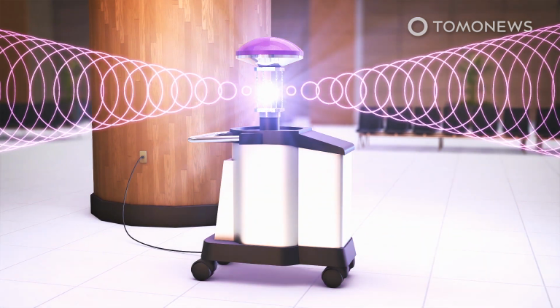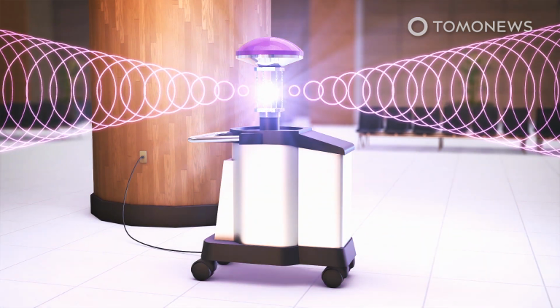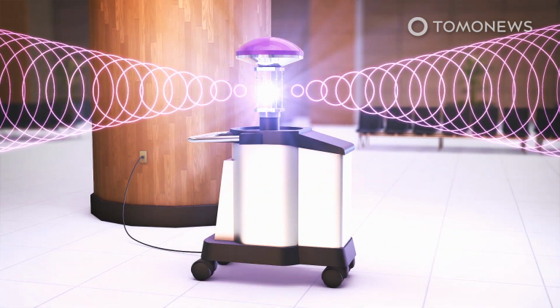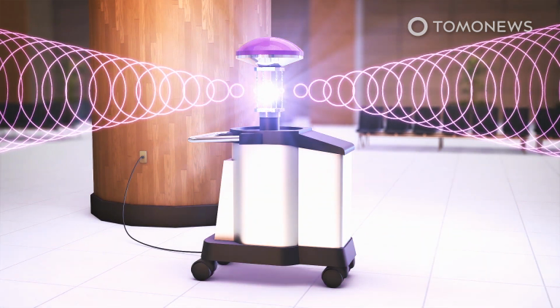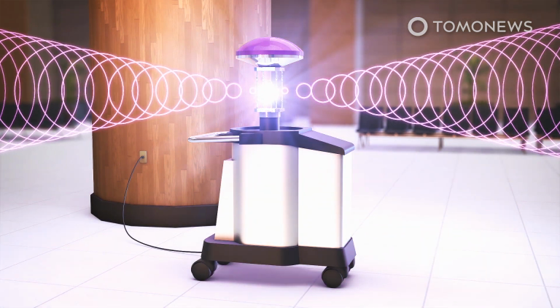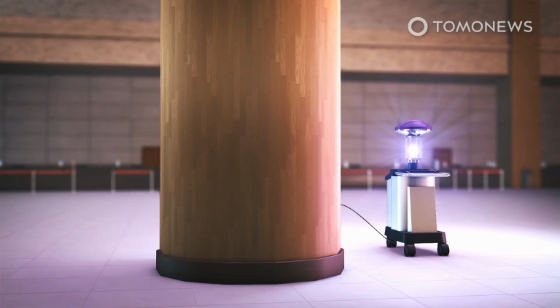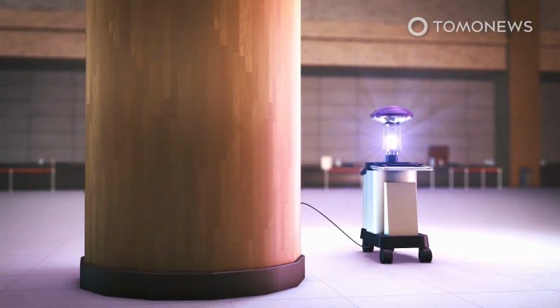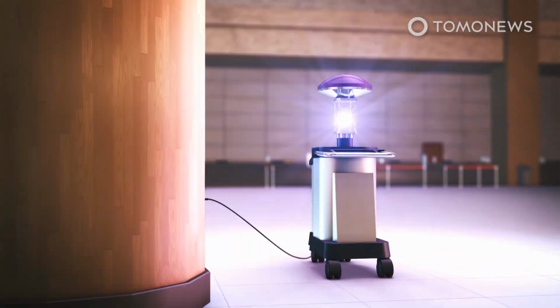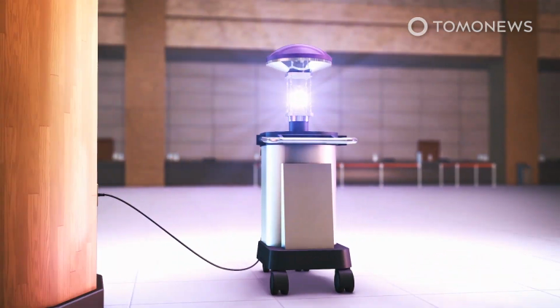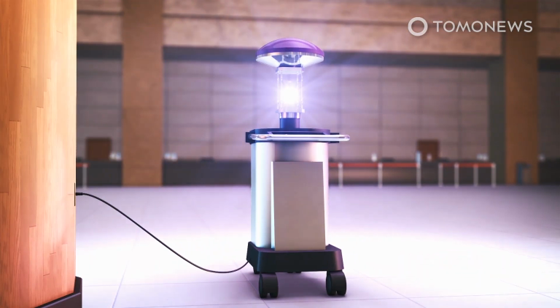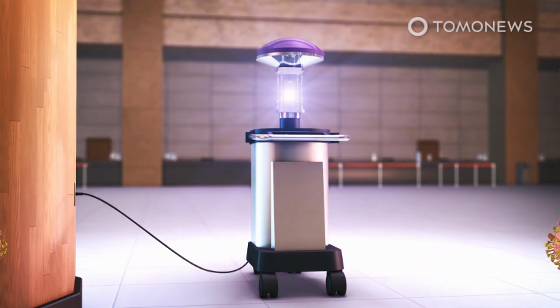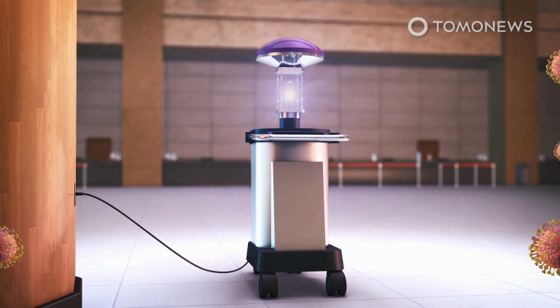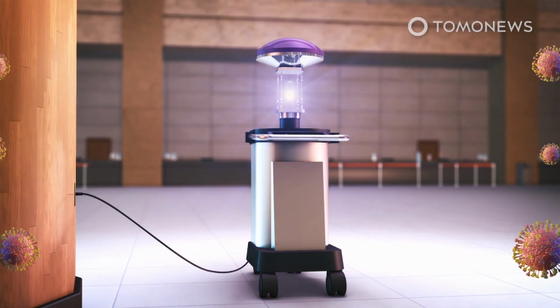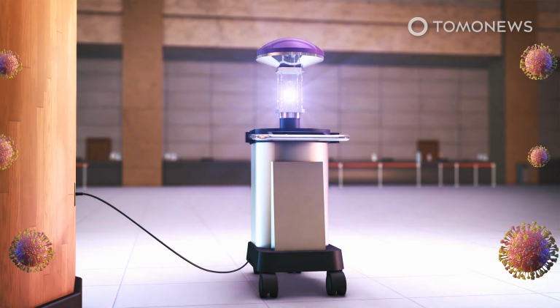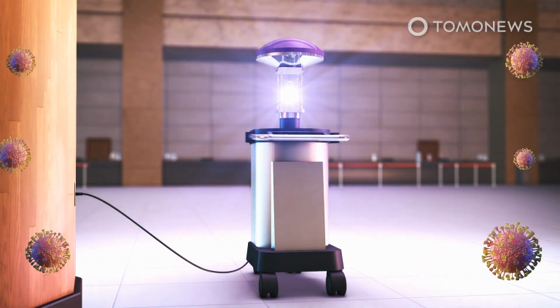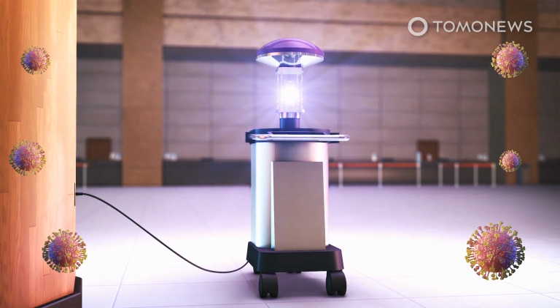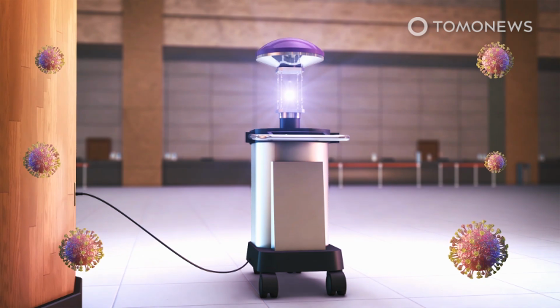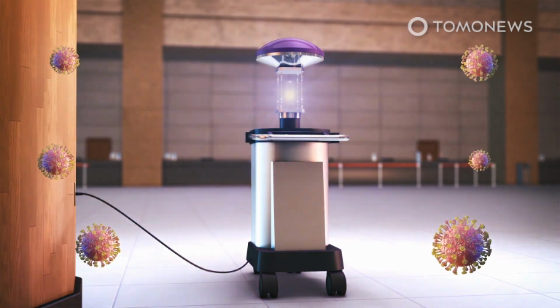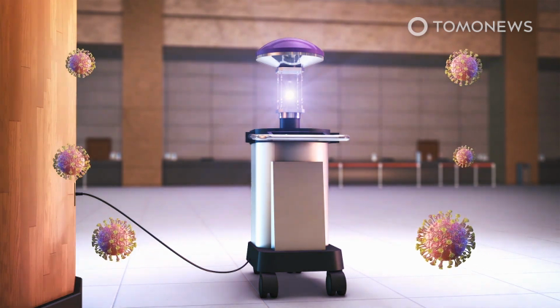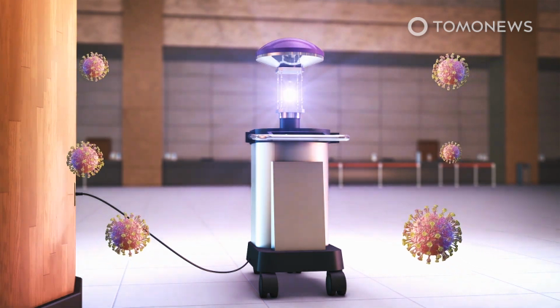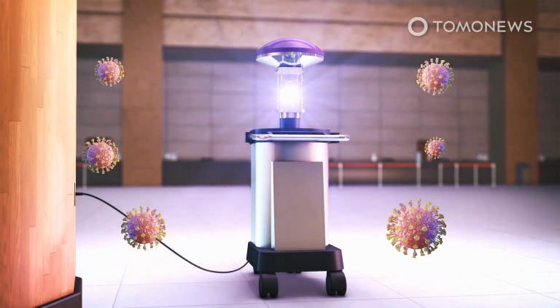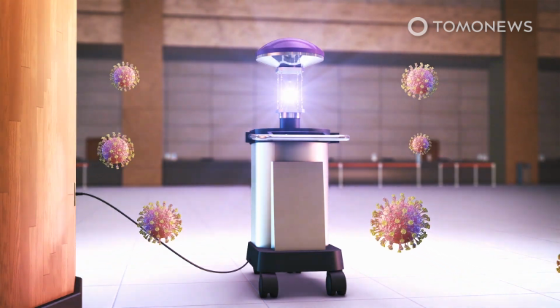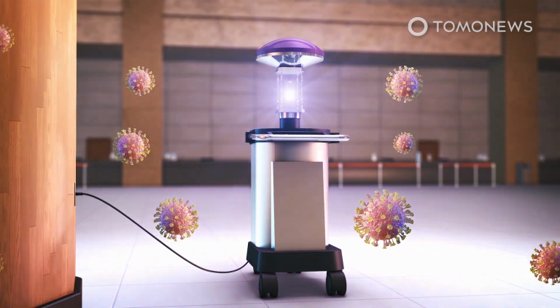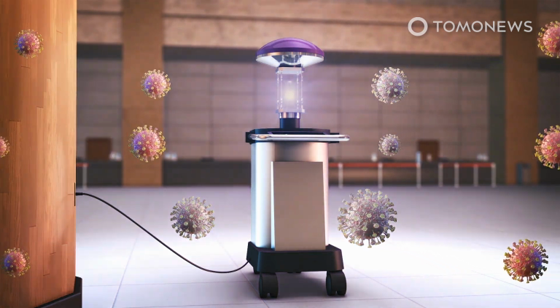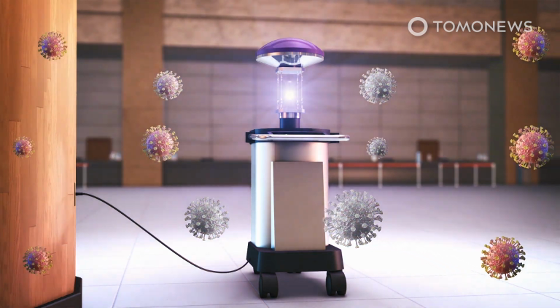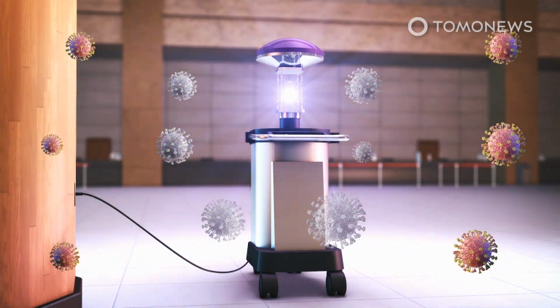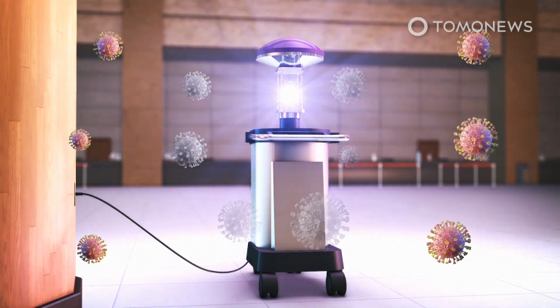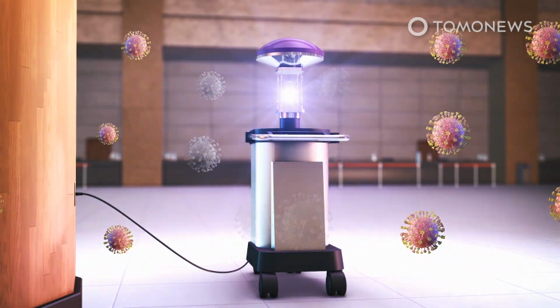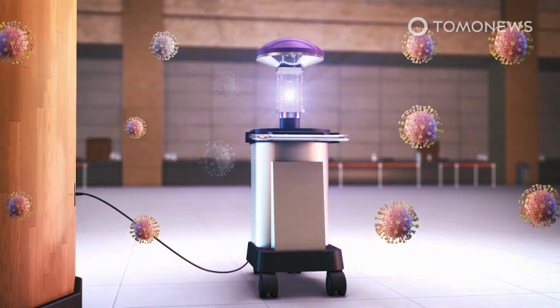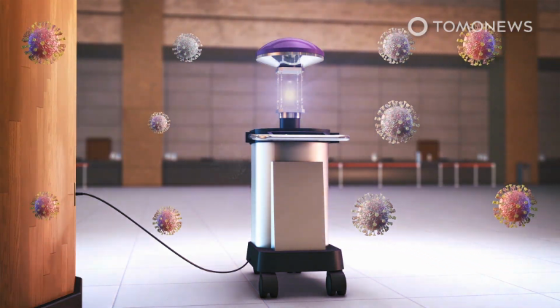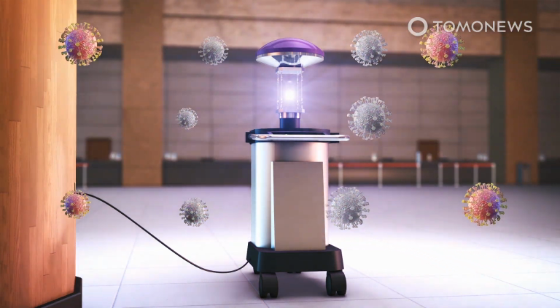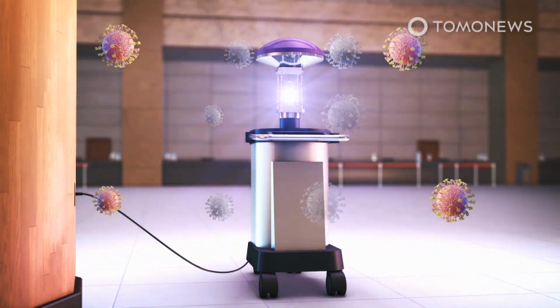When plugged in, the machine stores up a charge and releases the UV light in quick pulsating bursts.